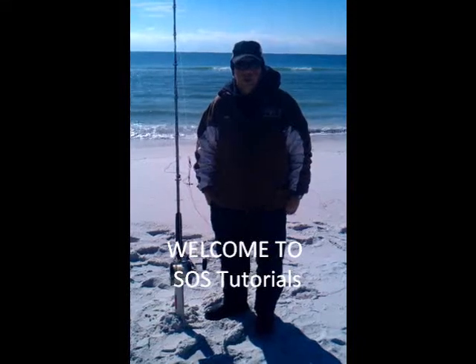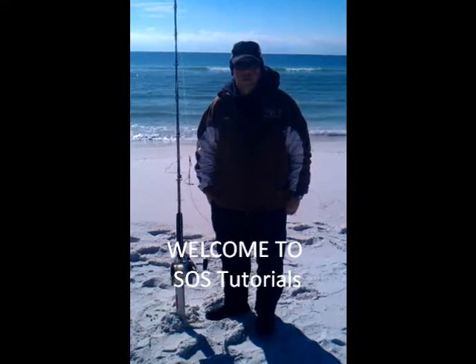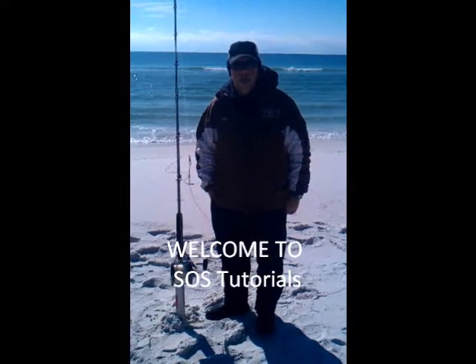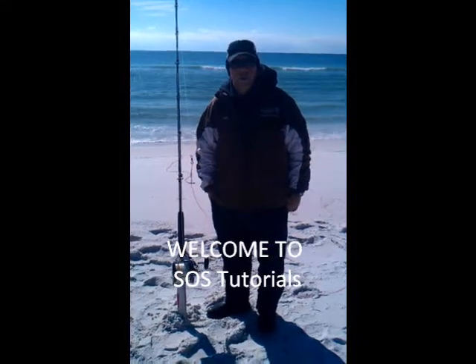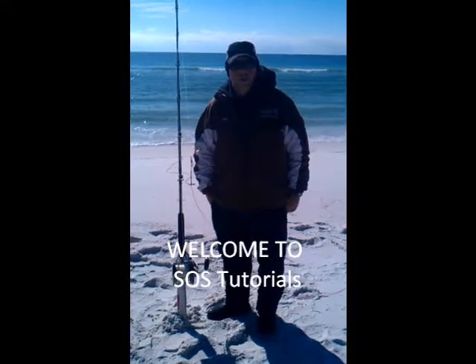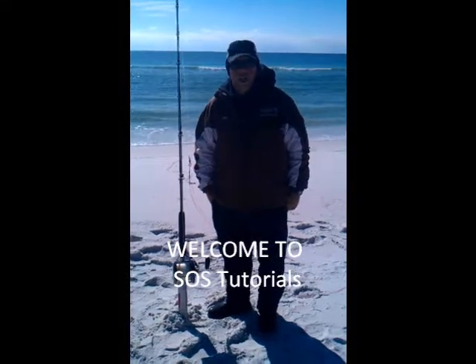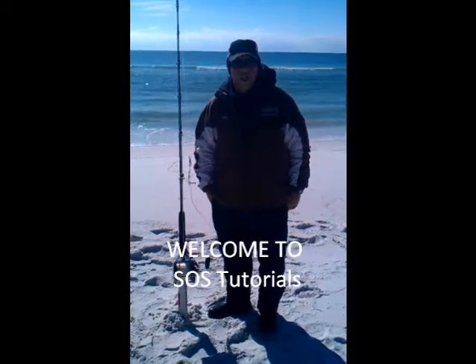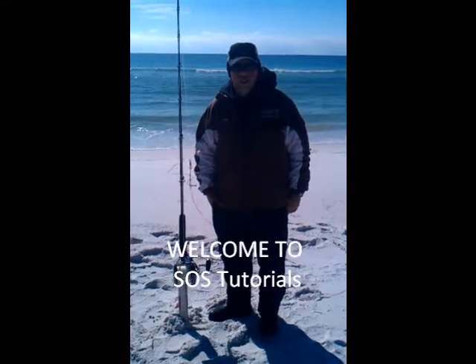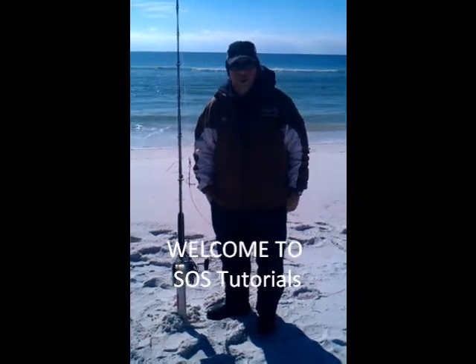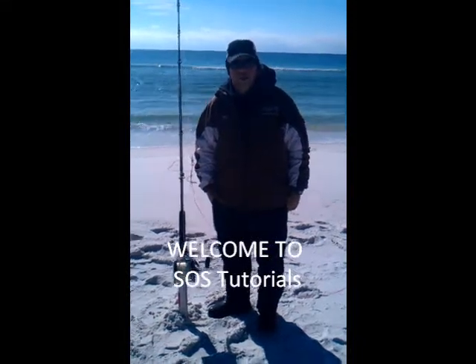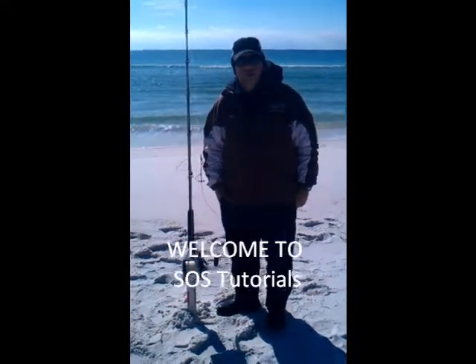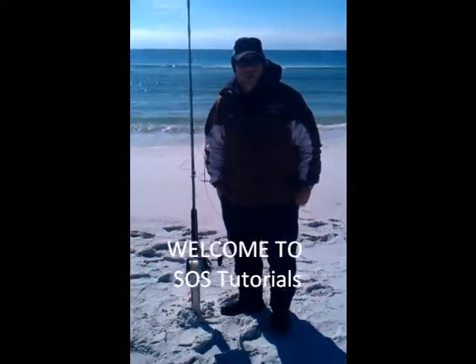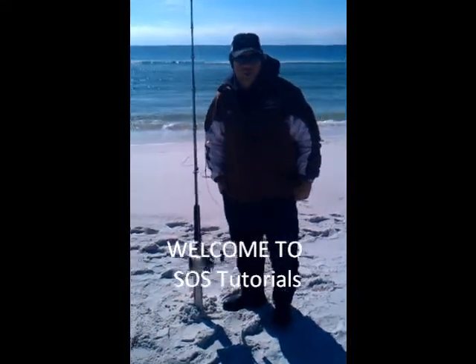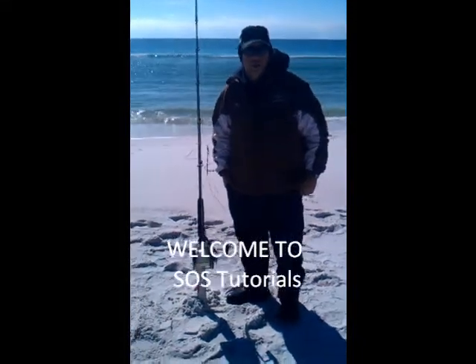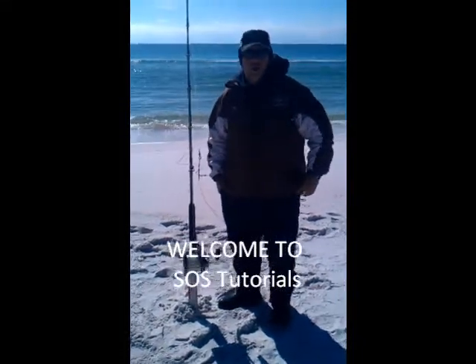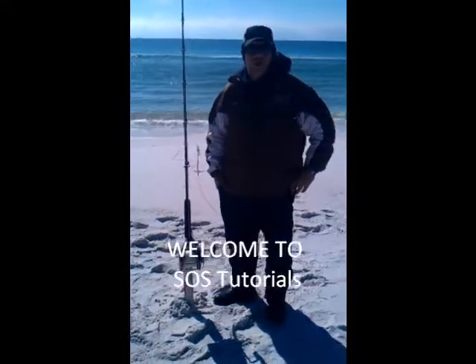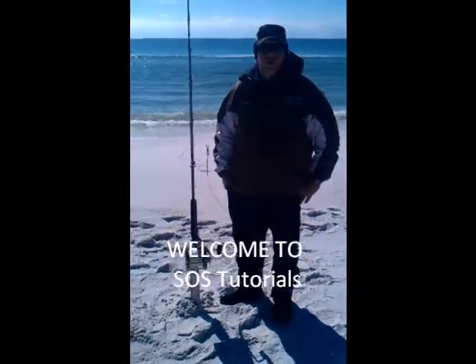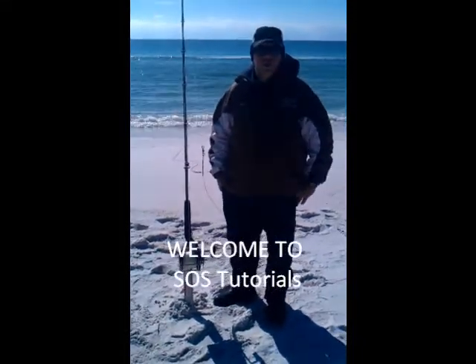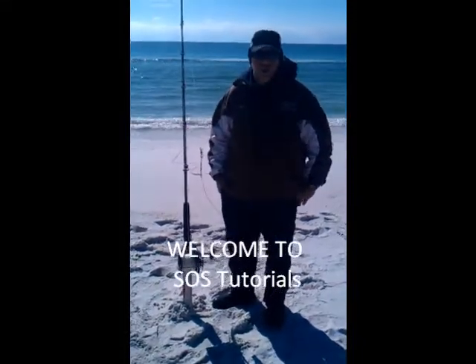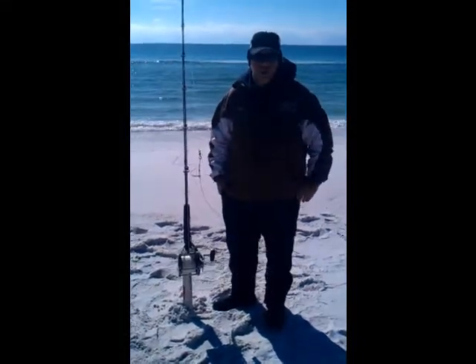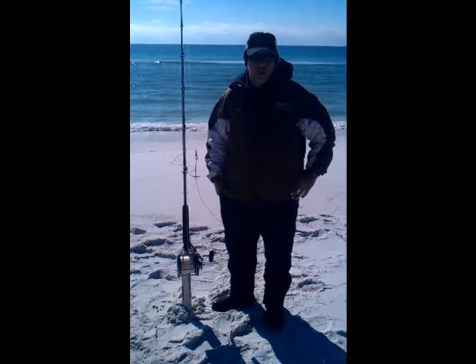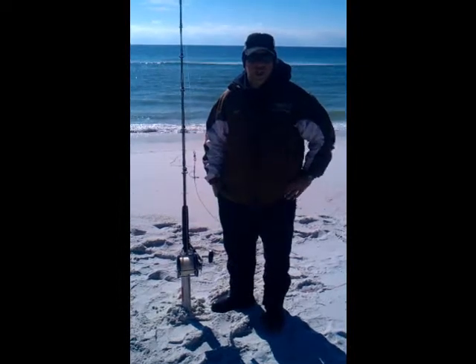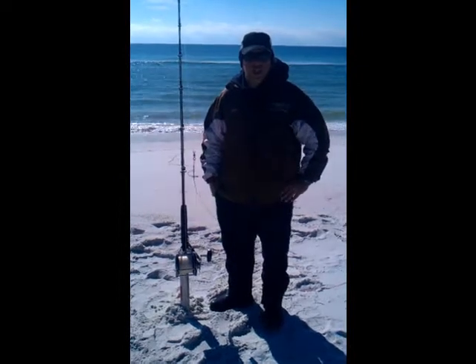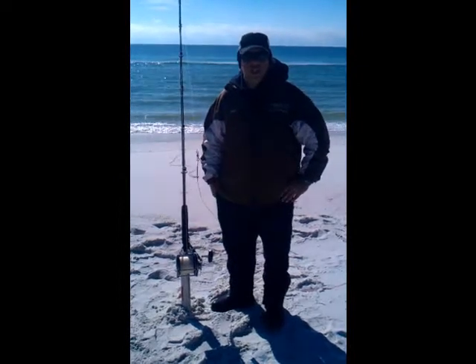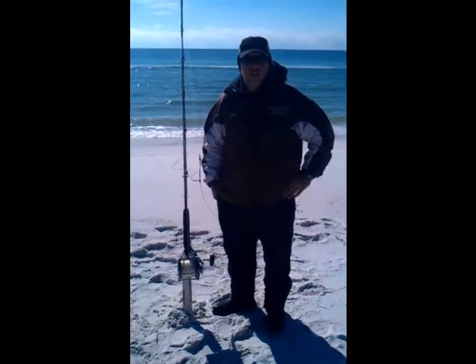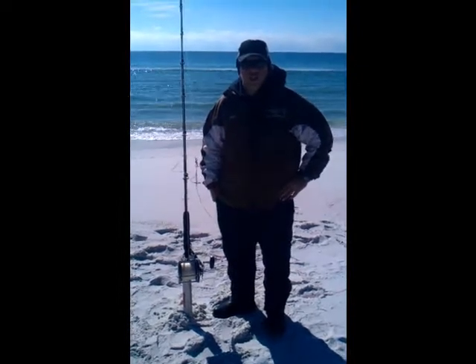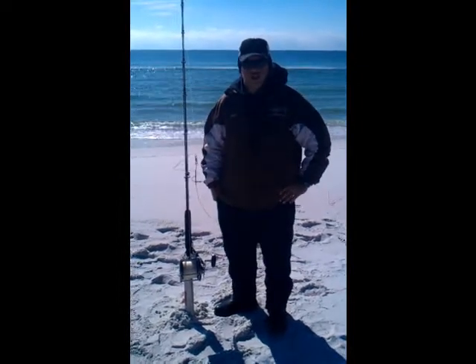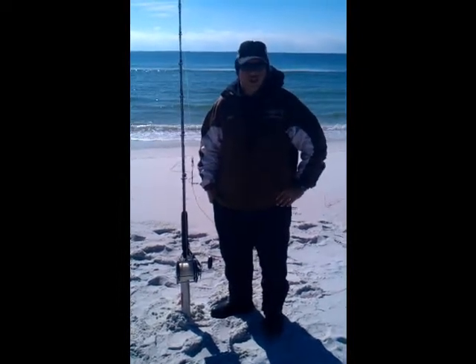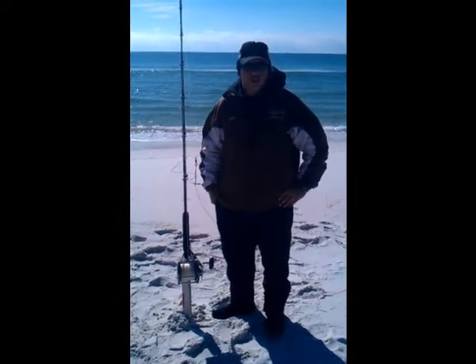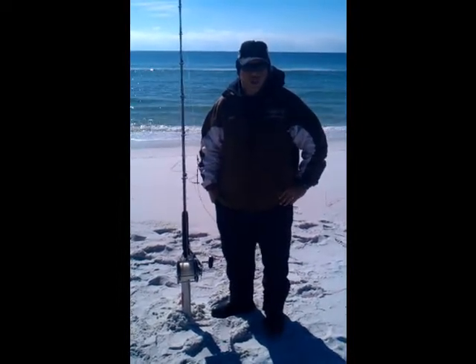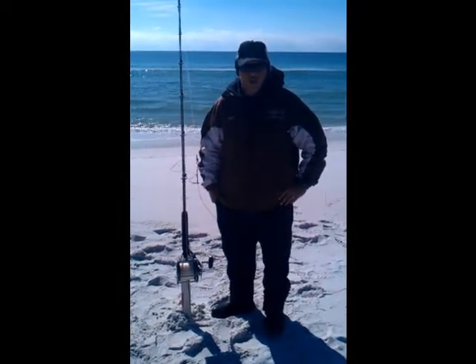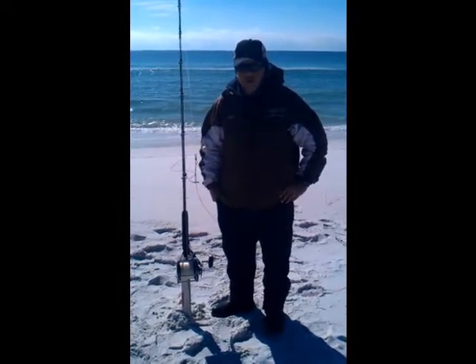Hi everybody, I'm L.A. Shark Hunter. I'd like to welcome you to Sharks on the Sand tutorial videos.